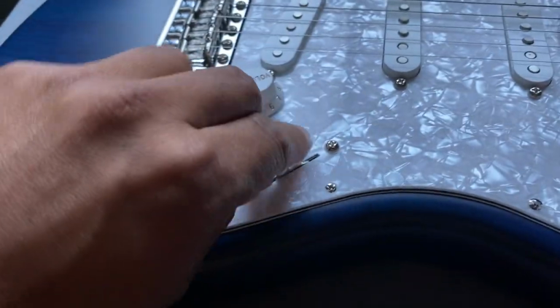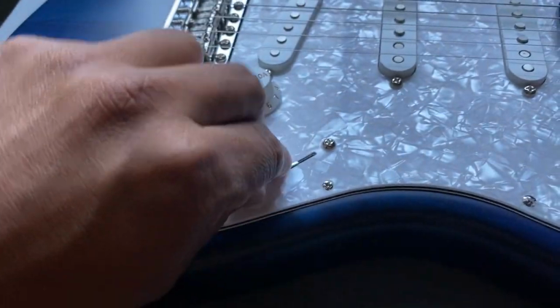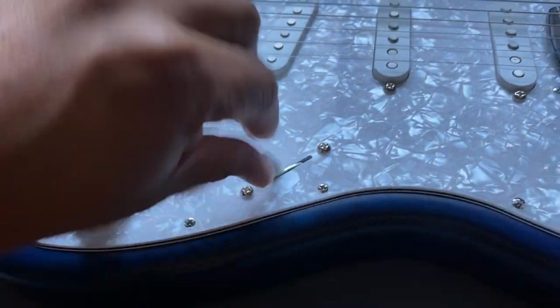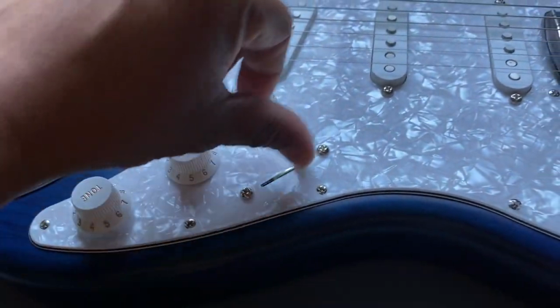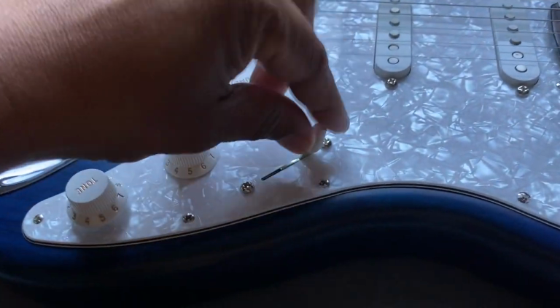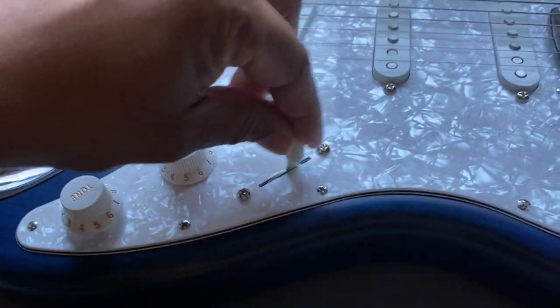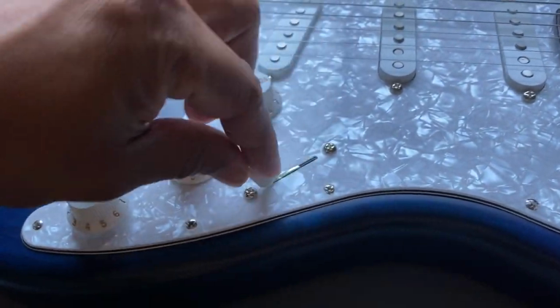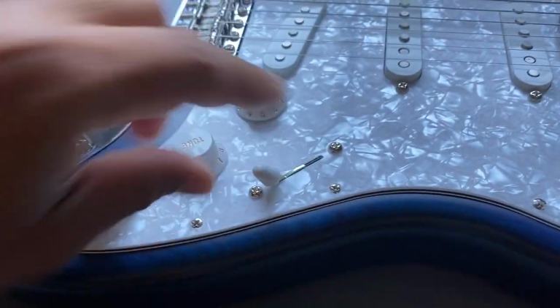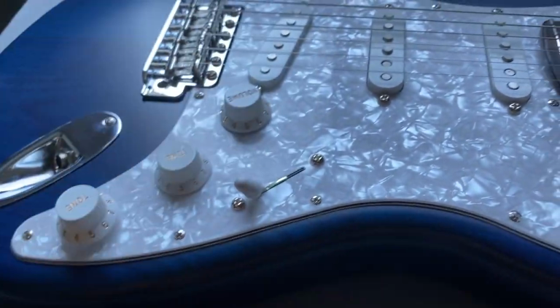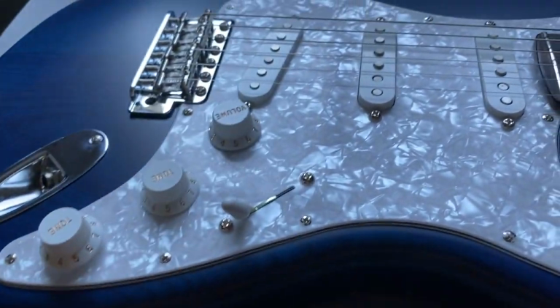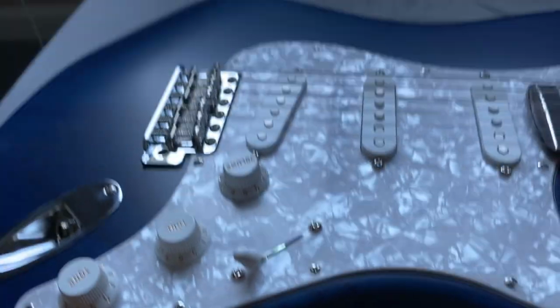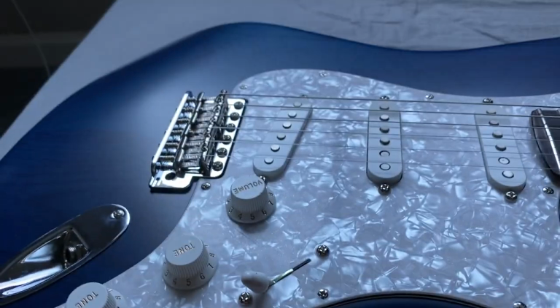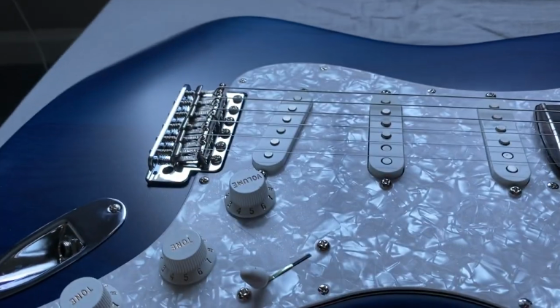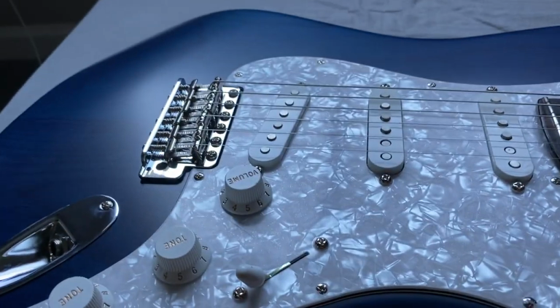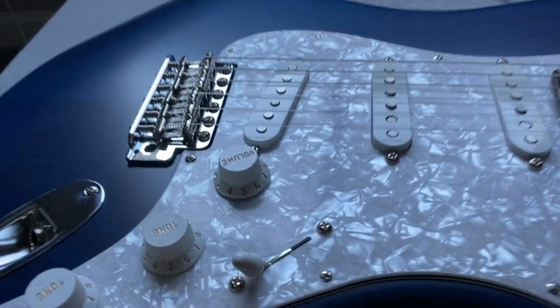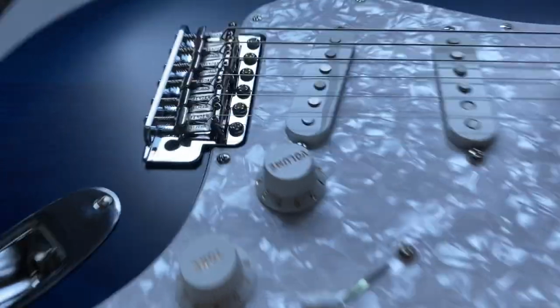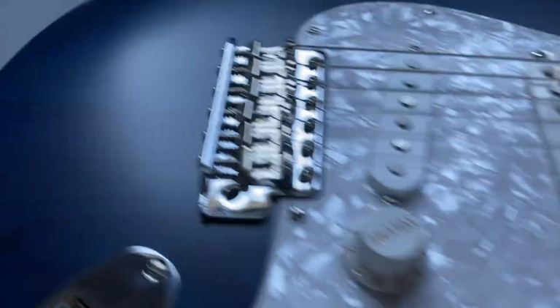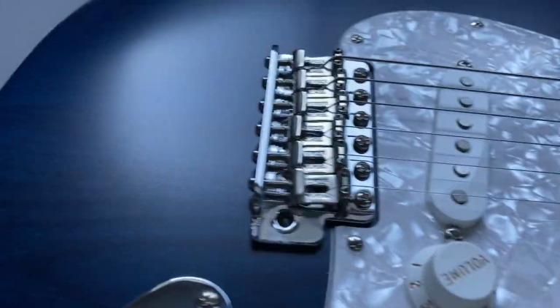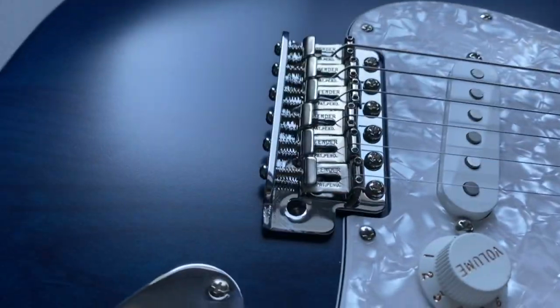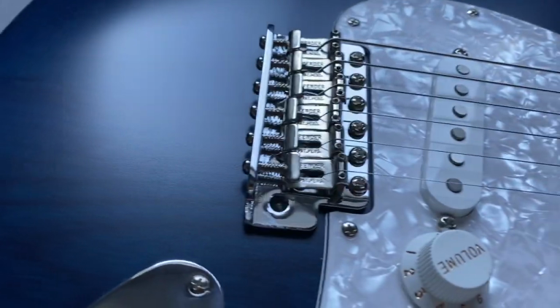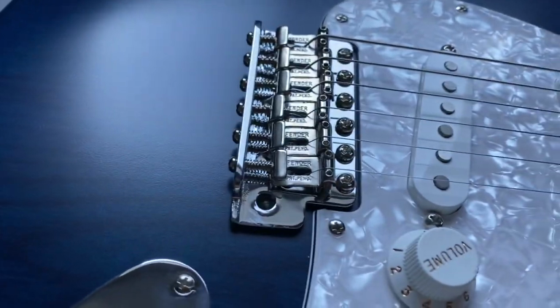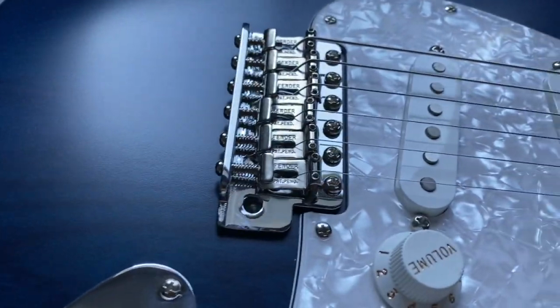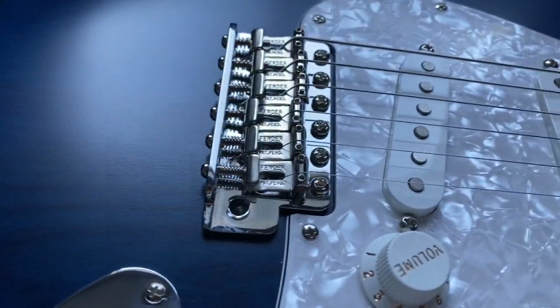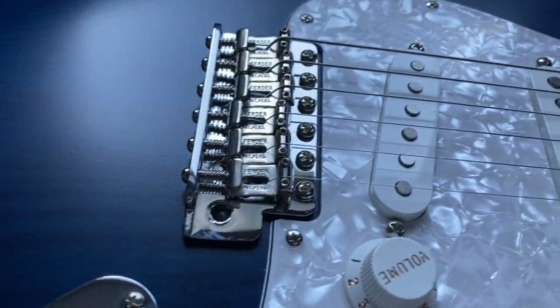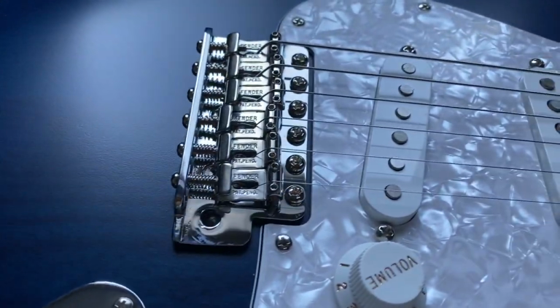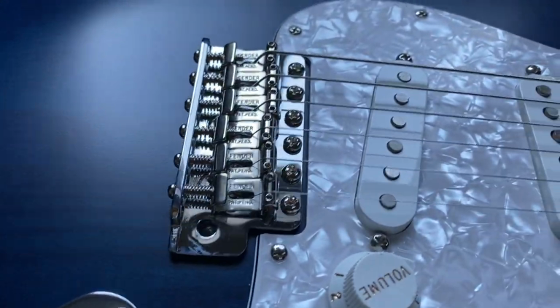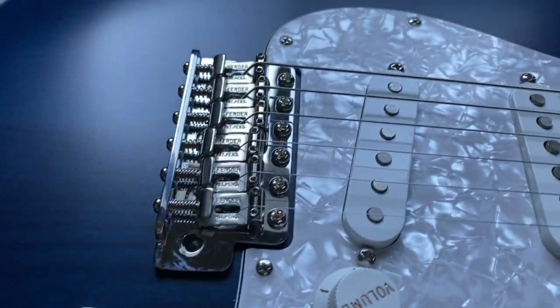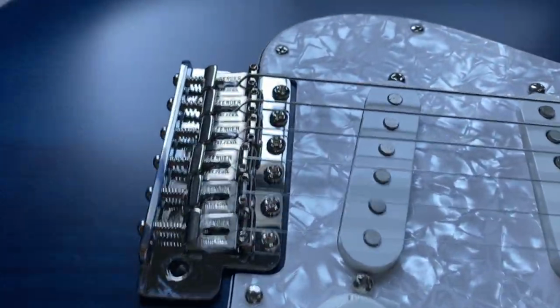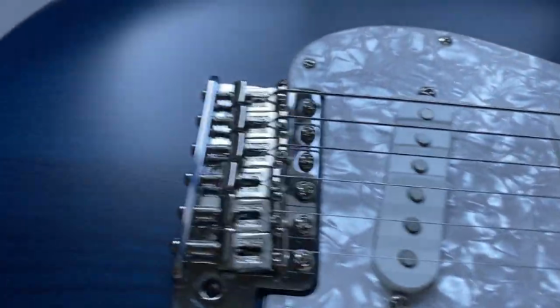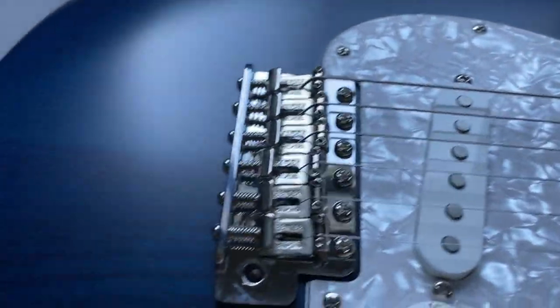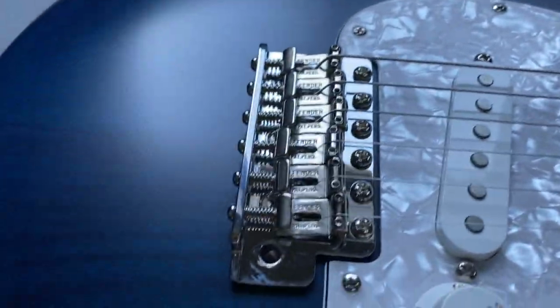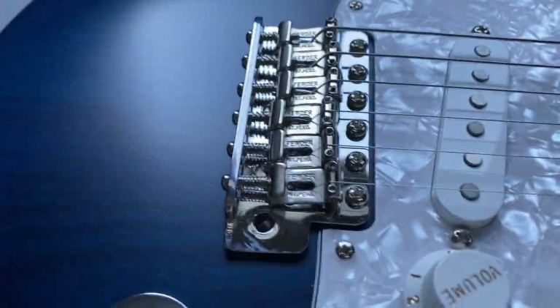Five-way switch, and then the six-screw tremolo. Really nice.